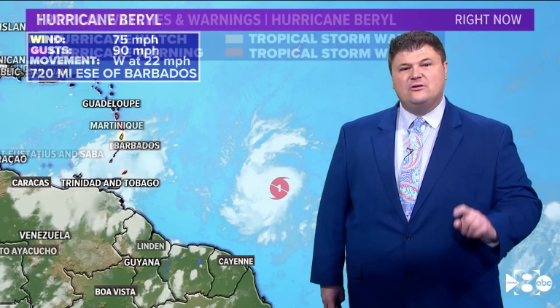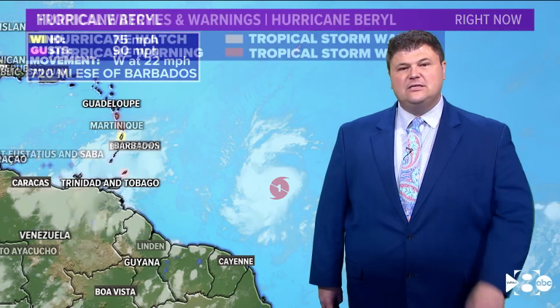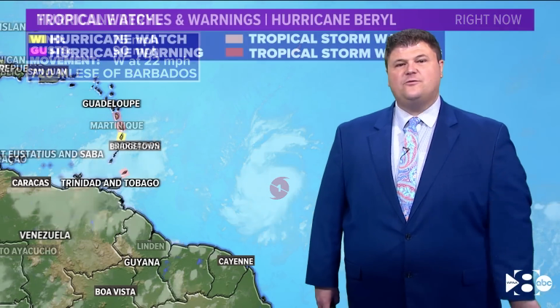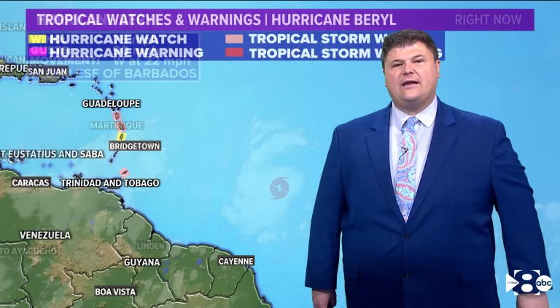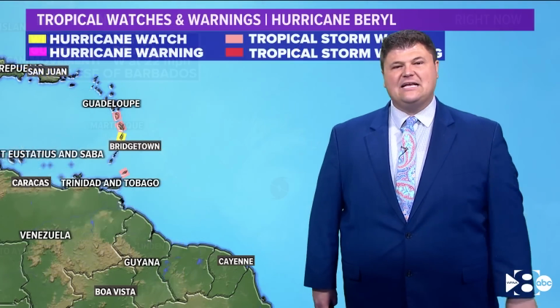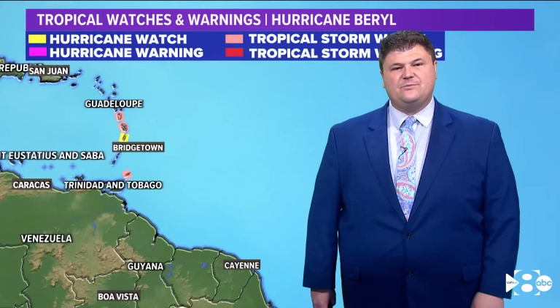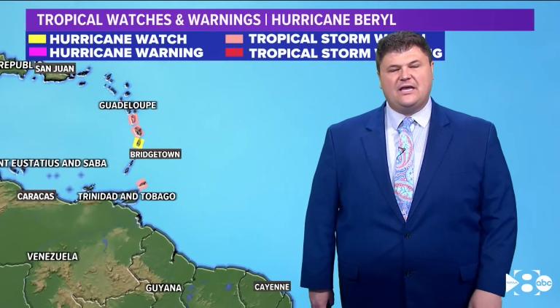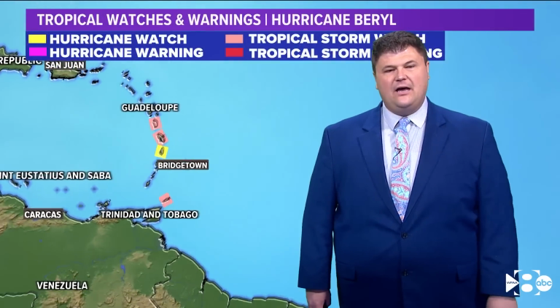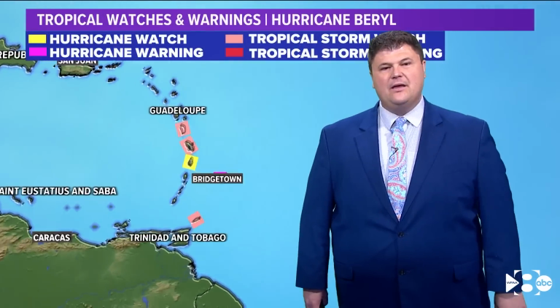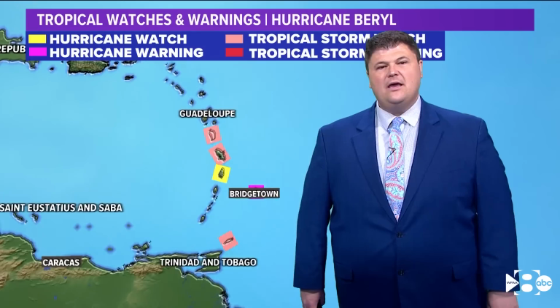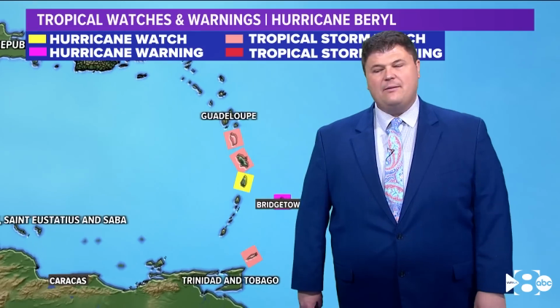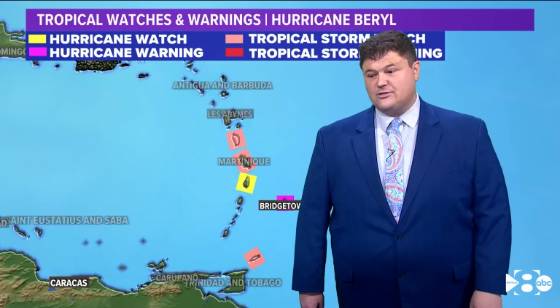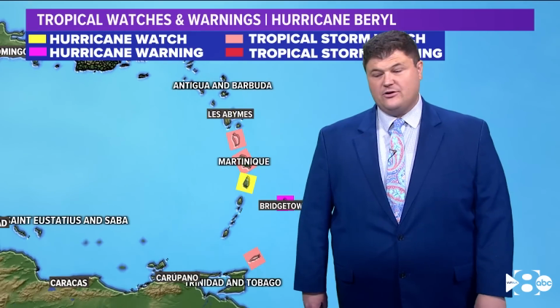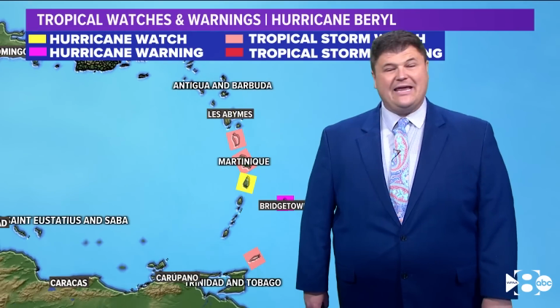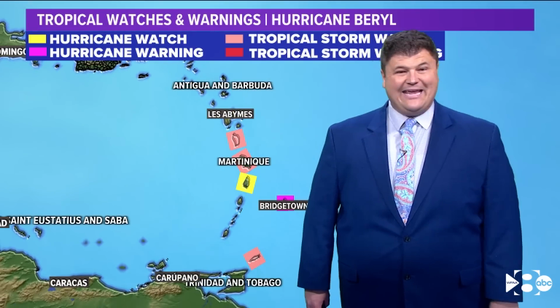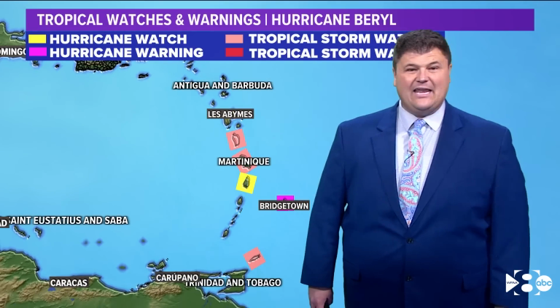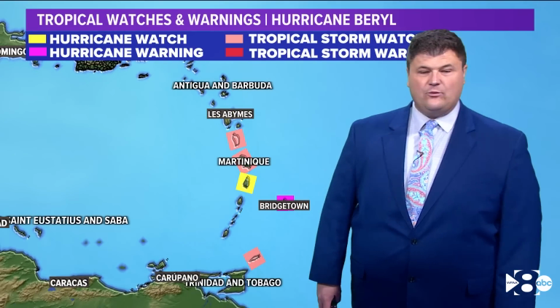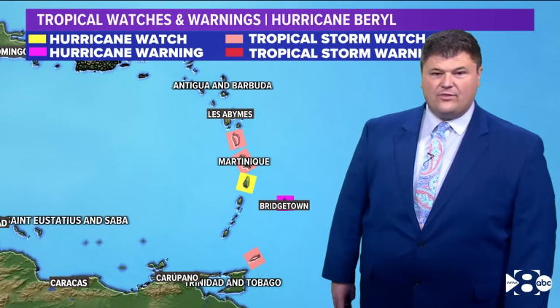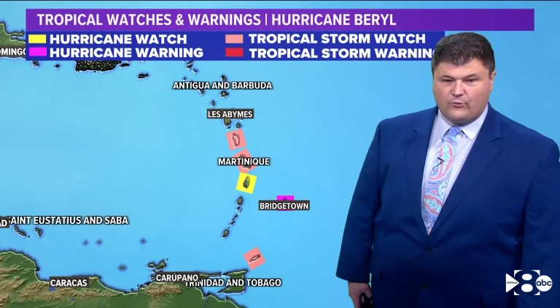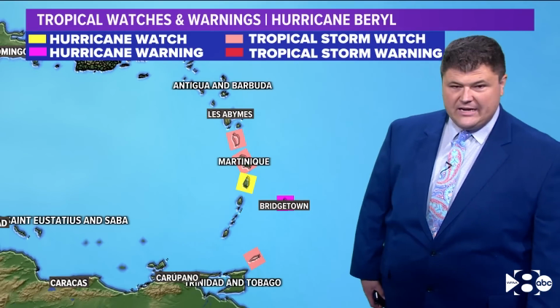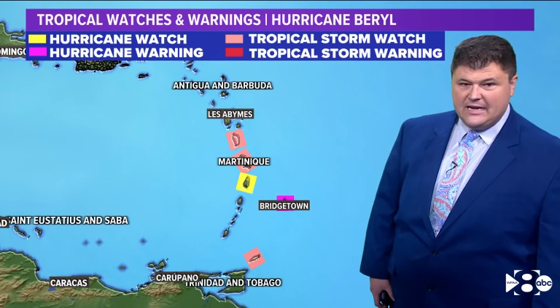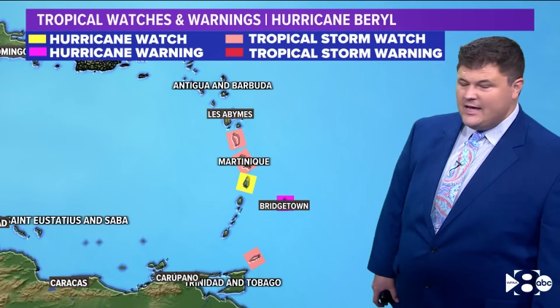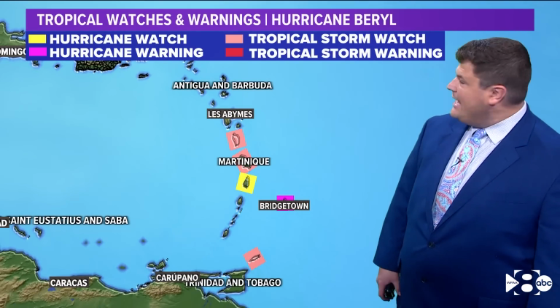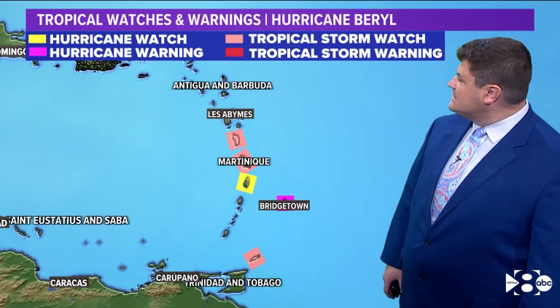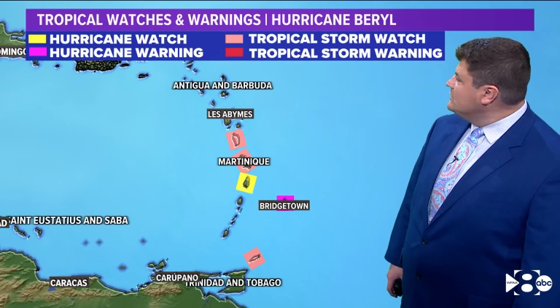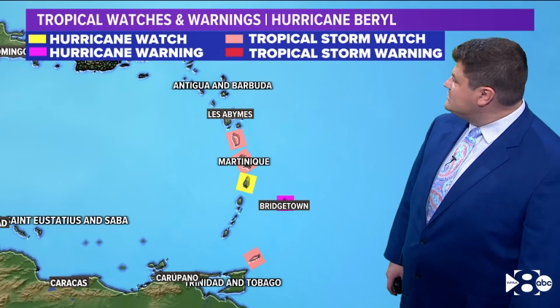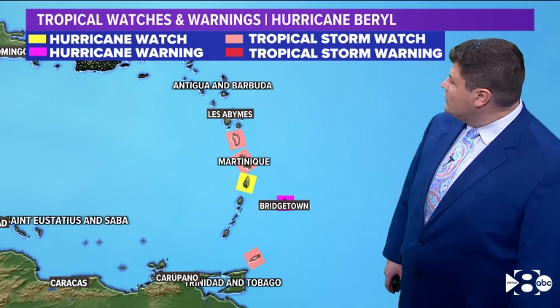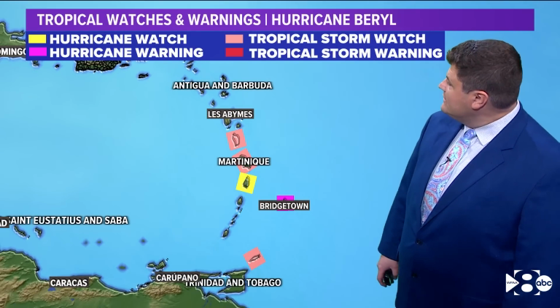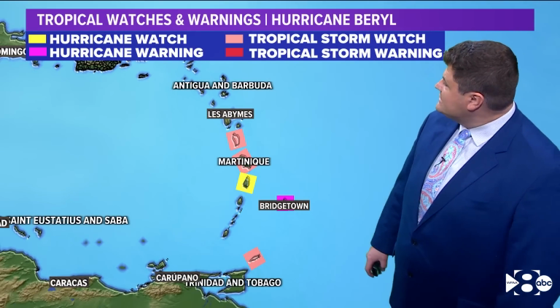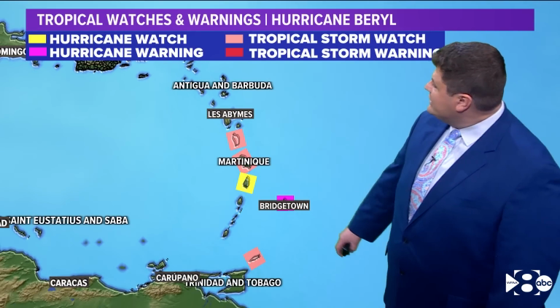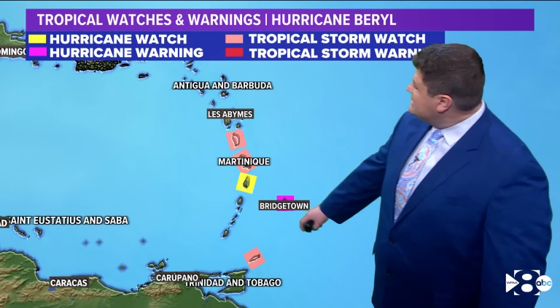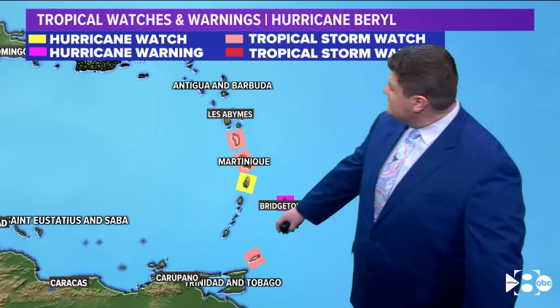Right now, Beryl is forecast to become a major hurricane, a Category 3, as it moves toward the Lesser Antilles.